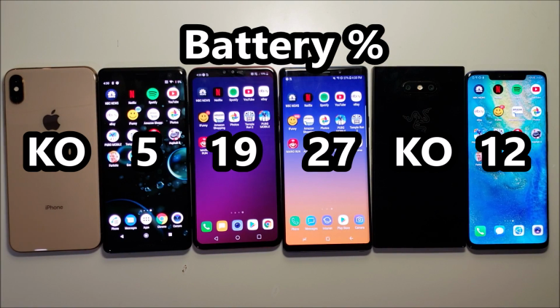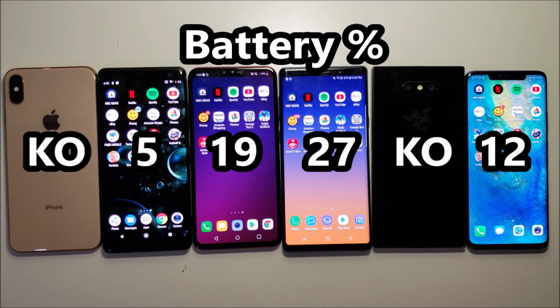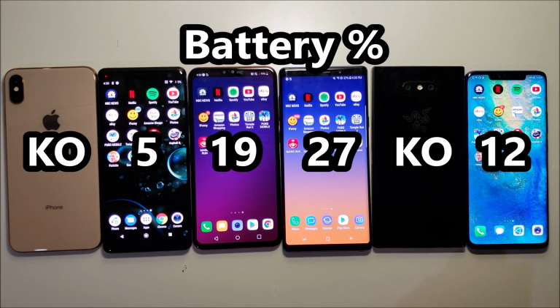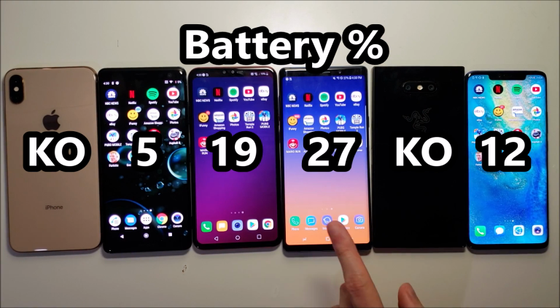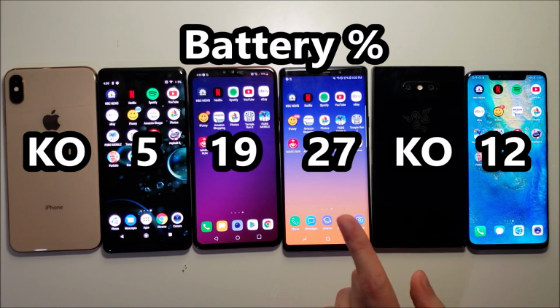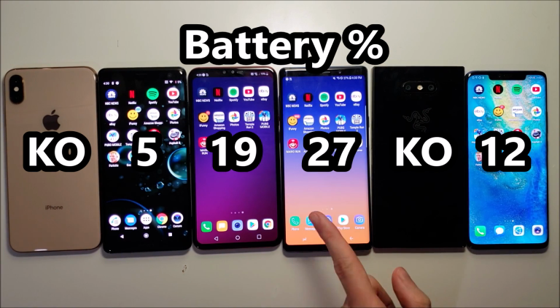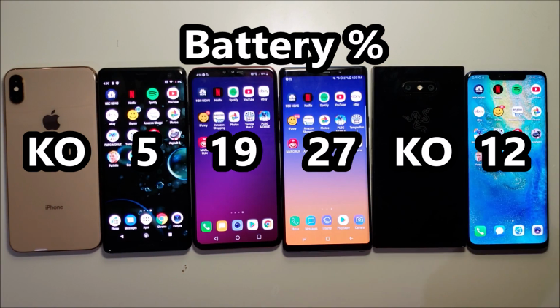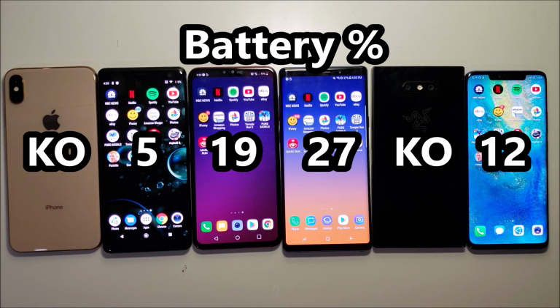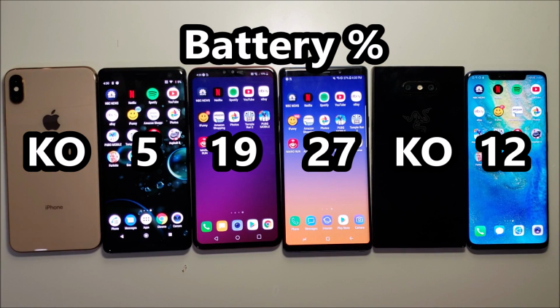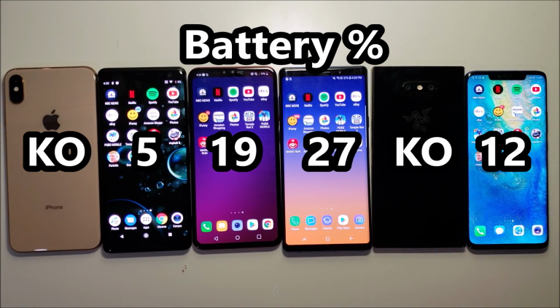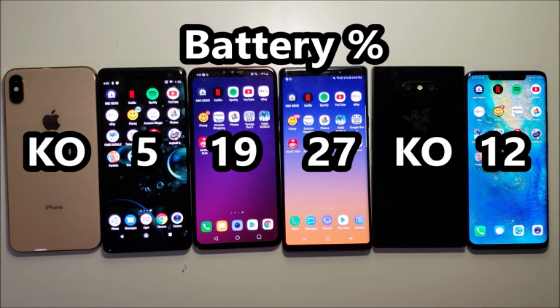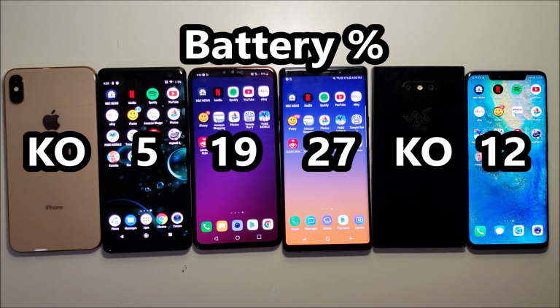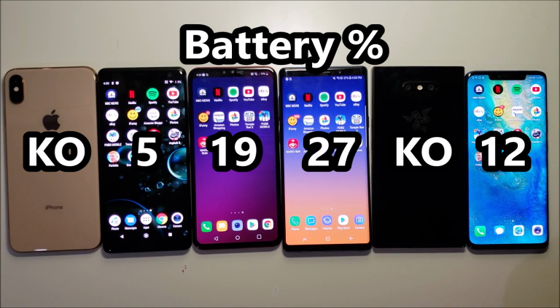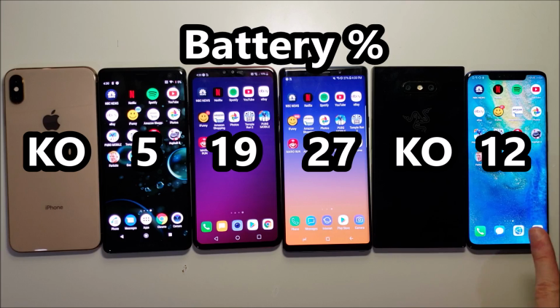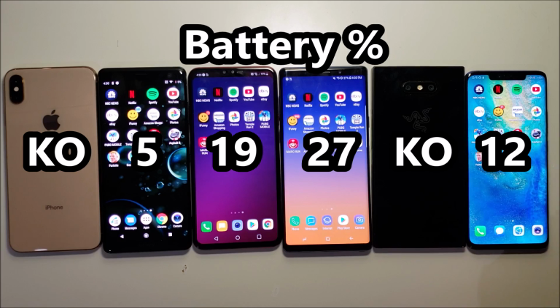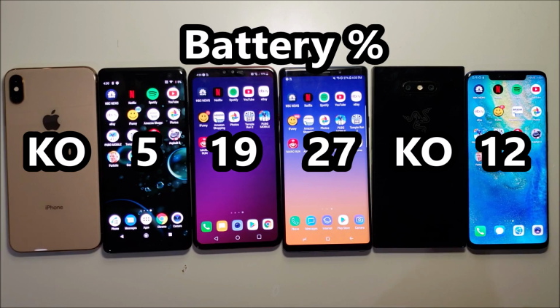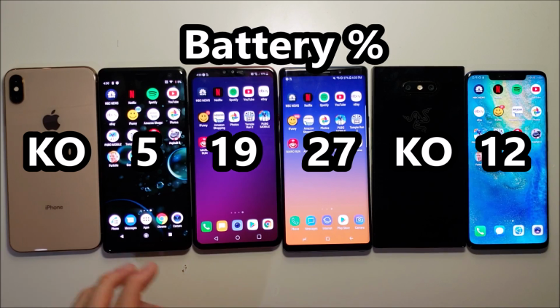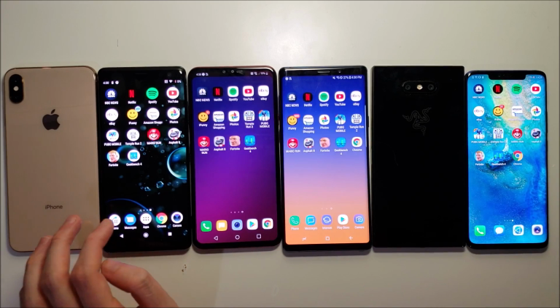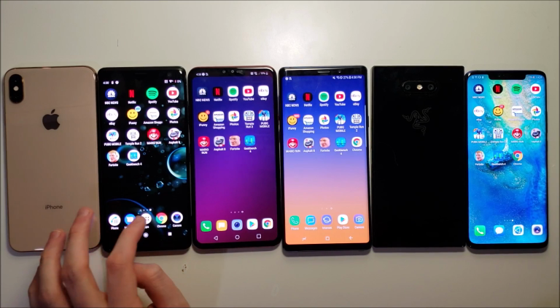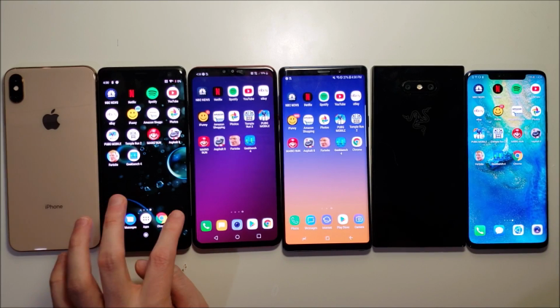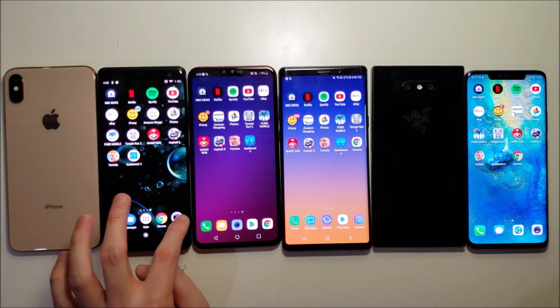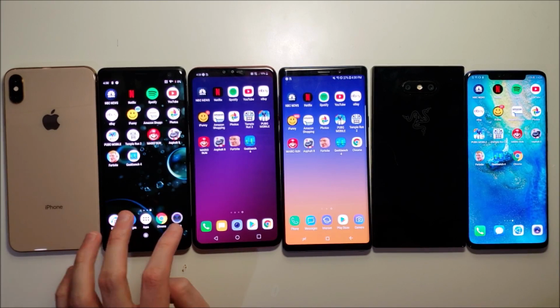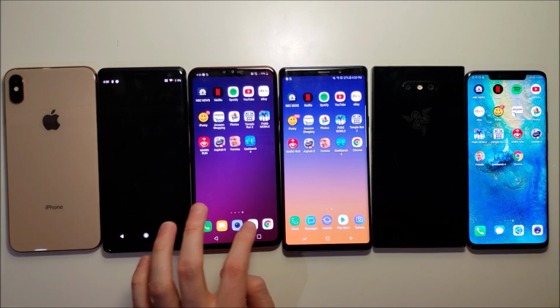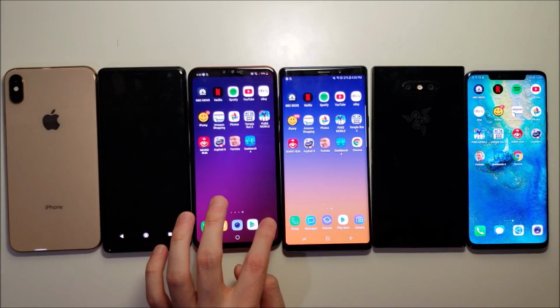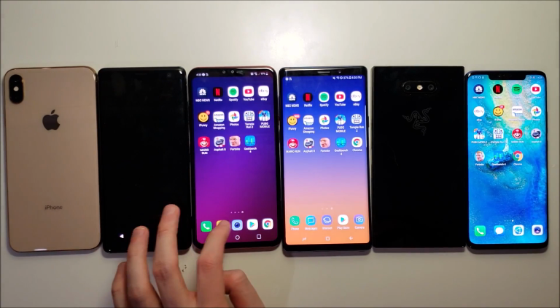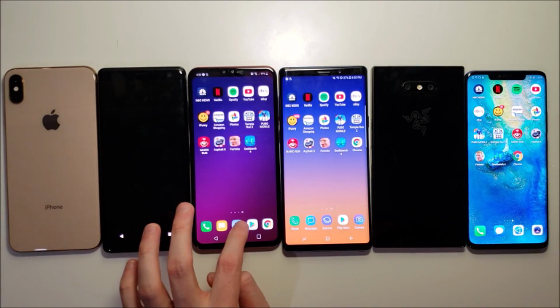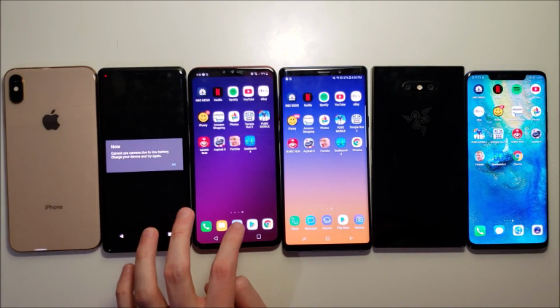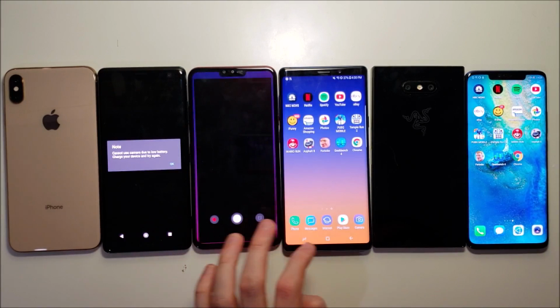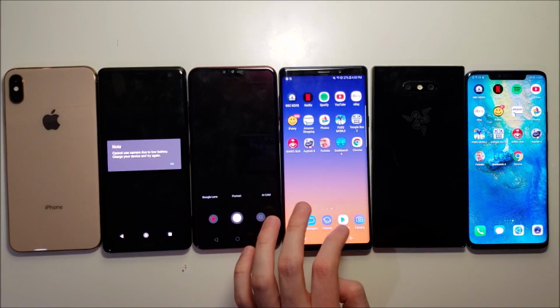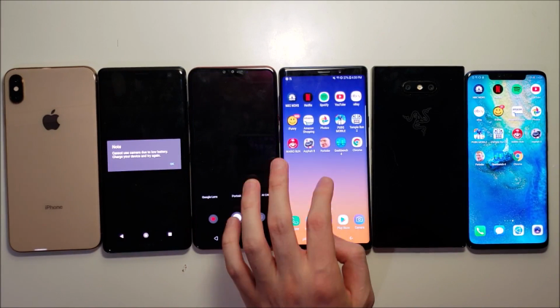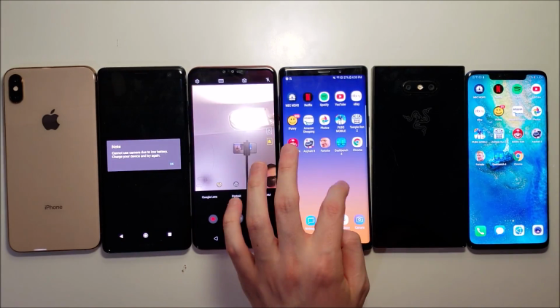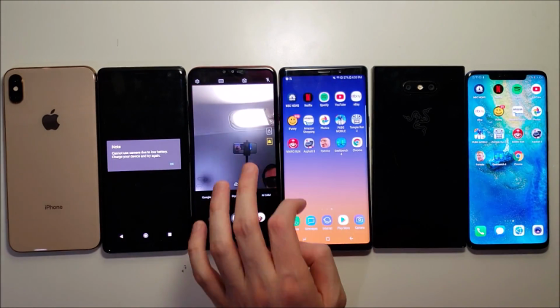The Galaxy is in first and the Mate is surprisingly in third. I'll check back in a couple hours.